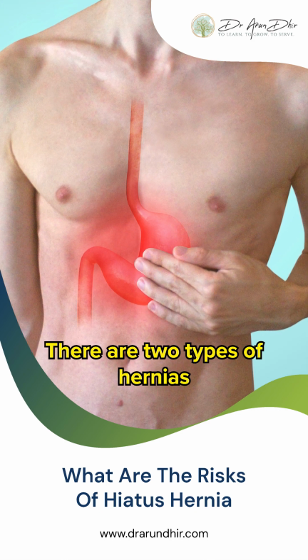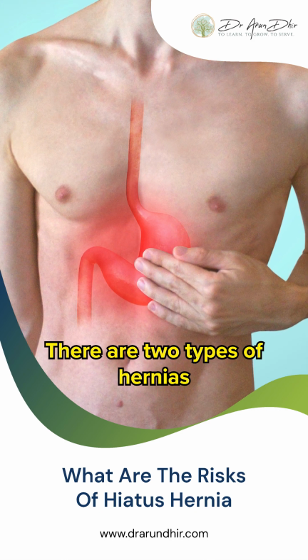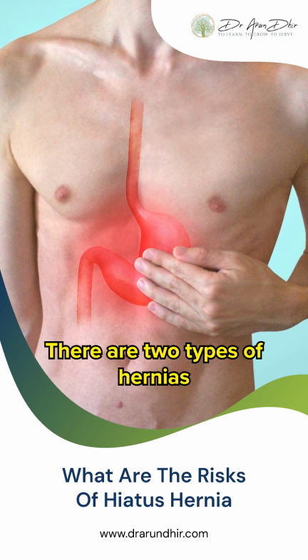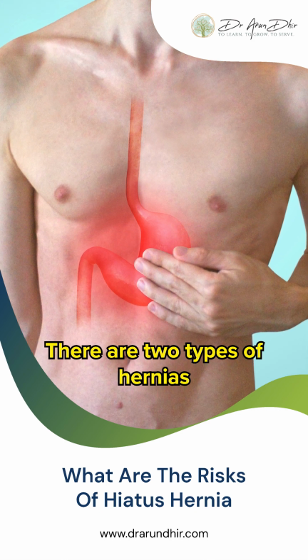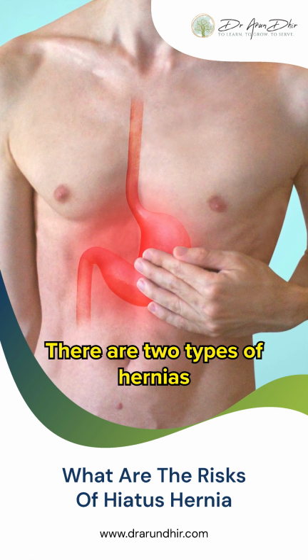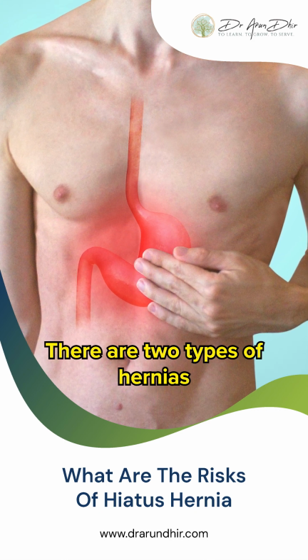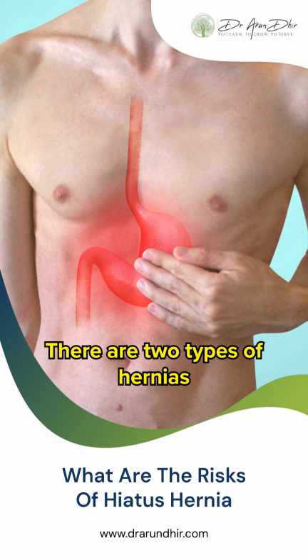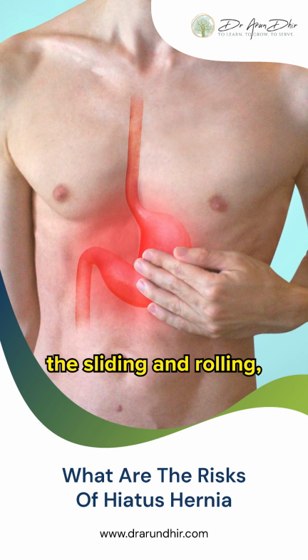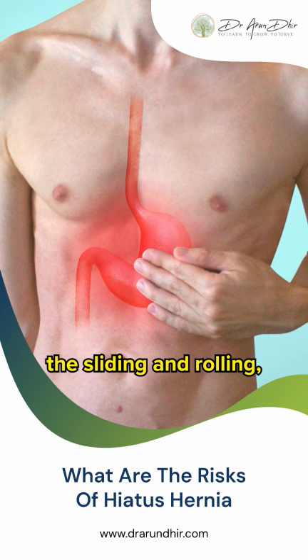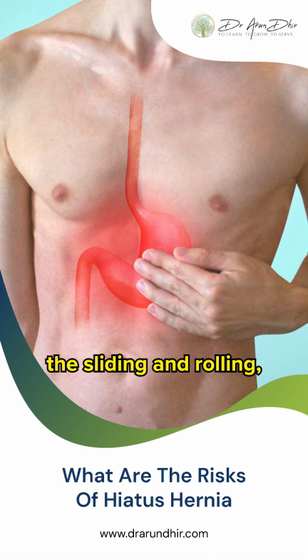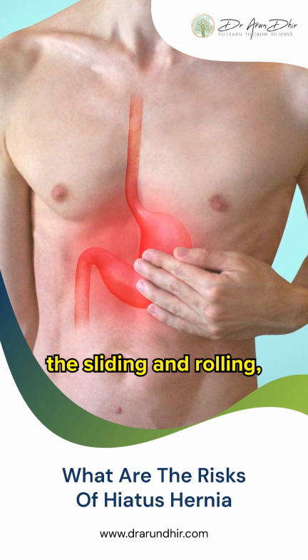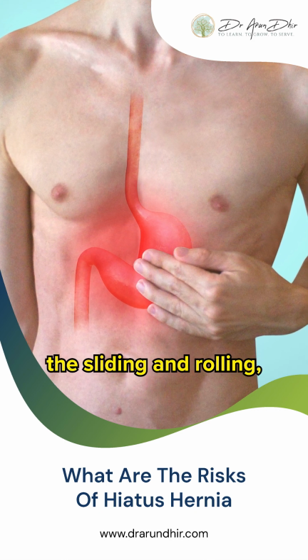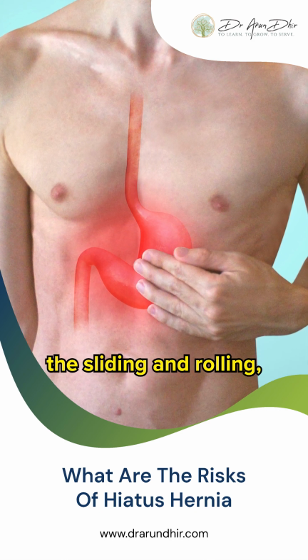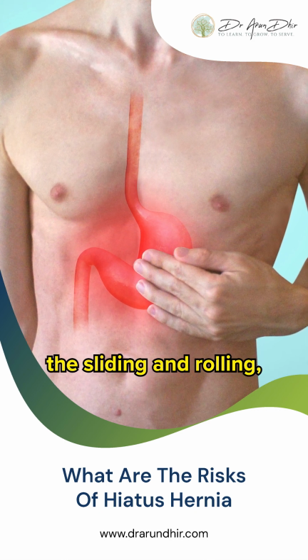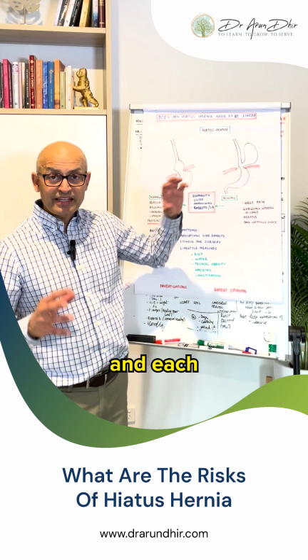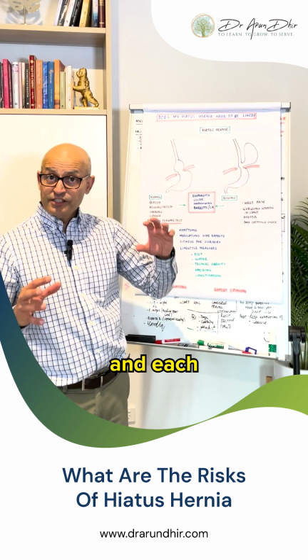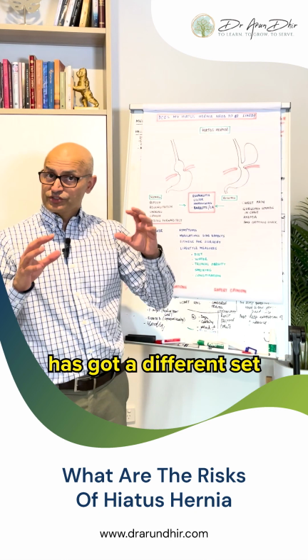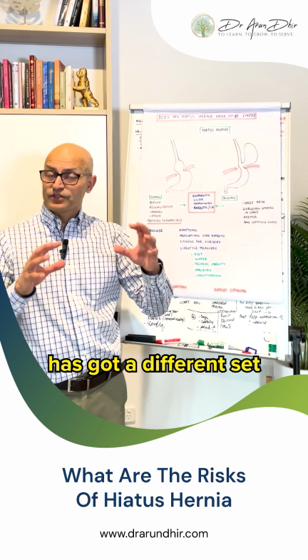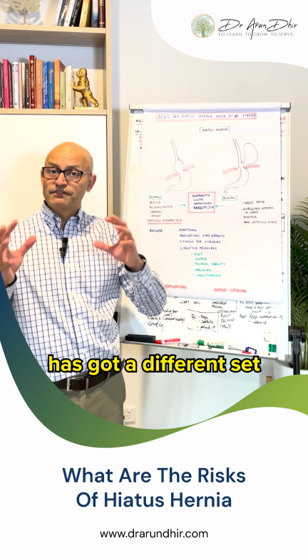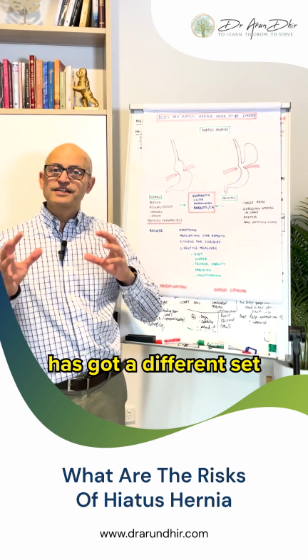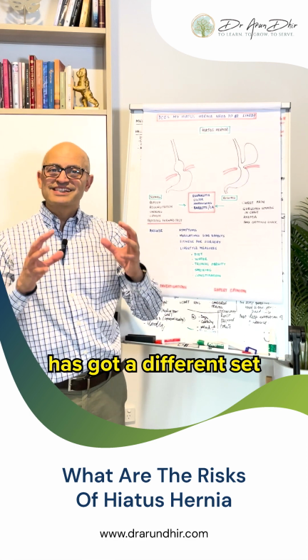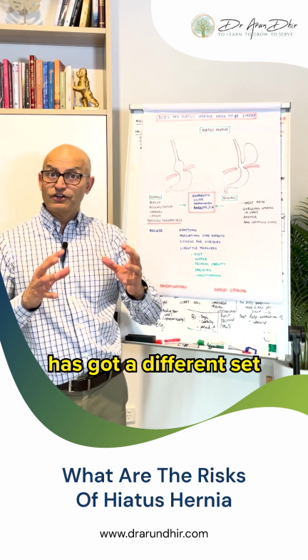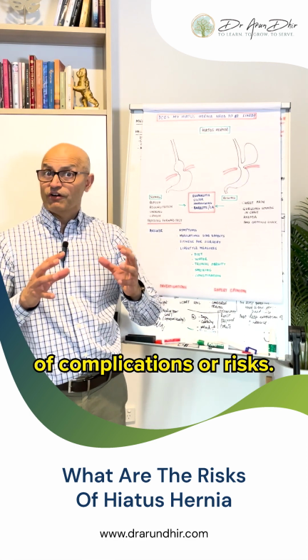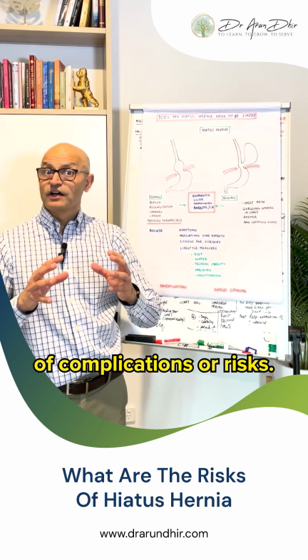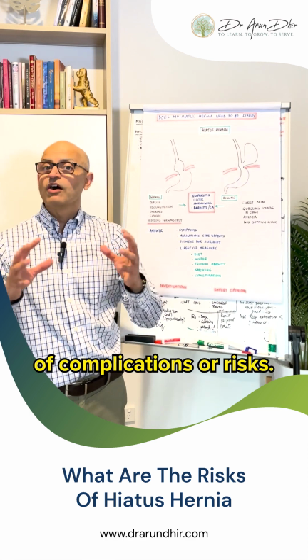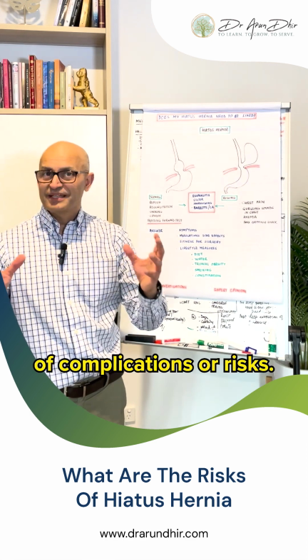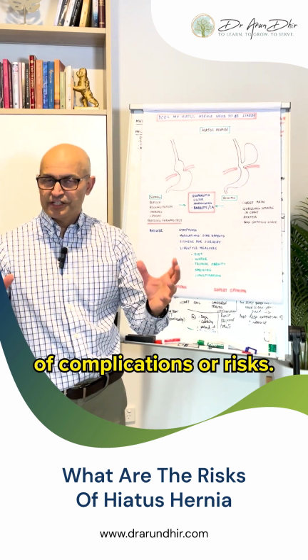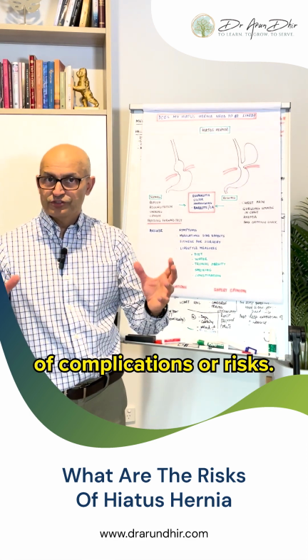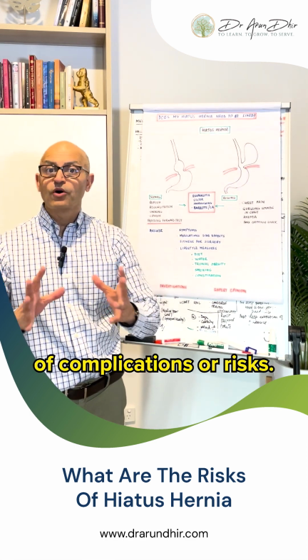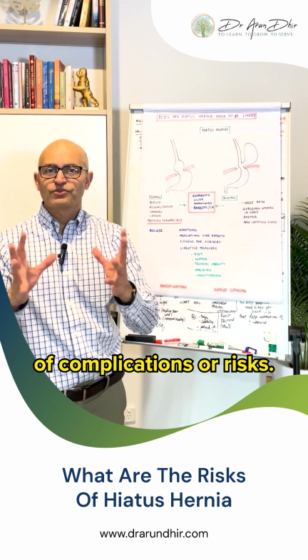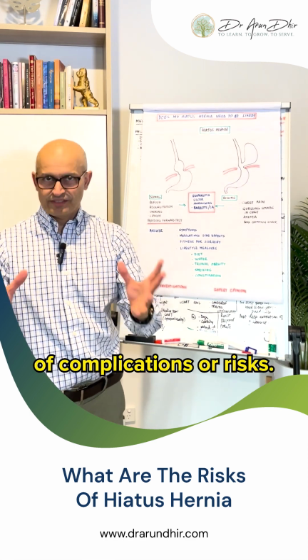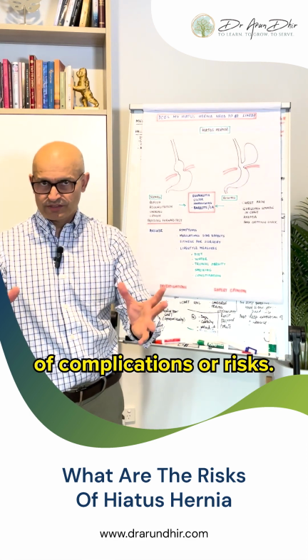There are two types of hernias — the sliding and the rolling — and each has got a different set of complications or risks.